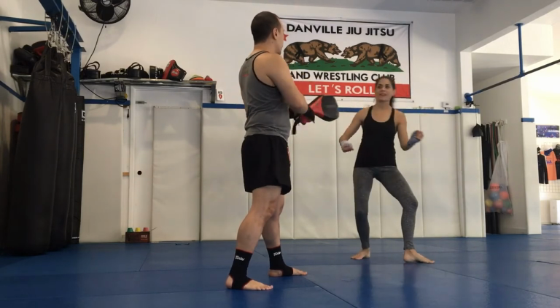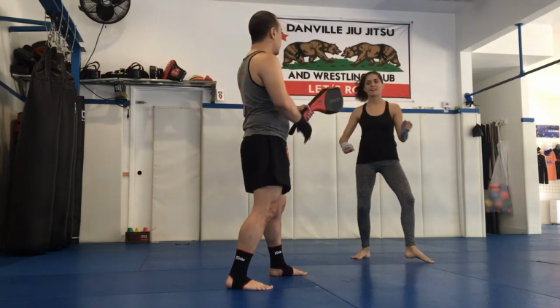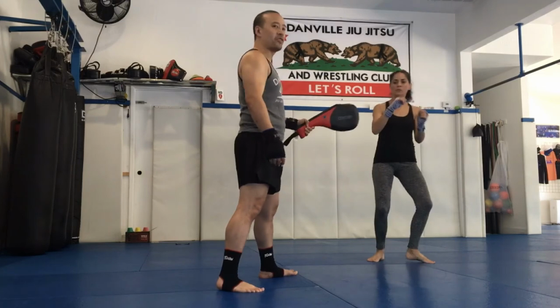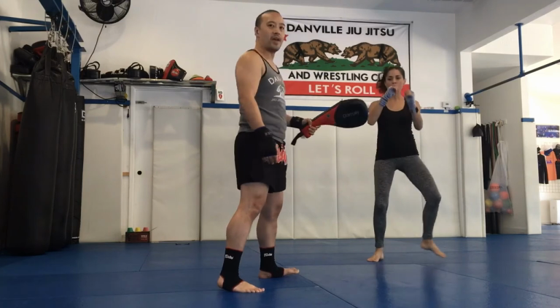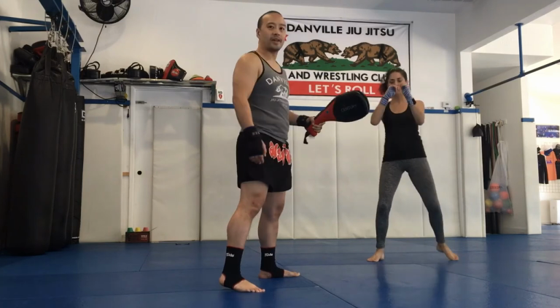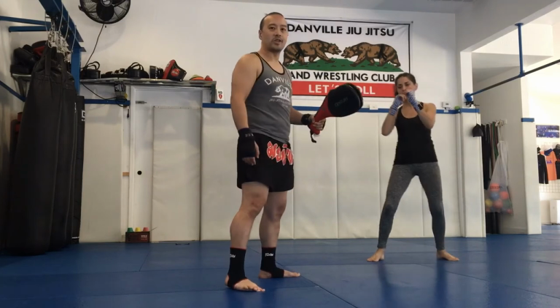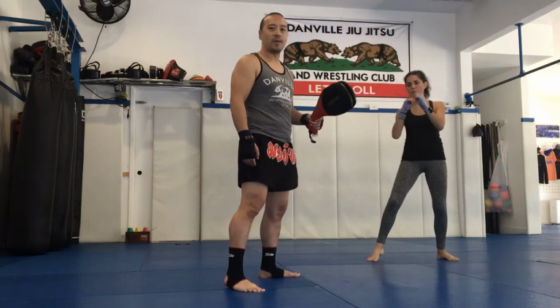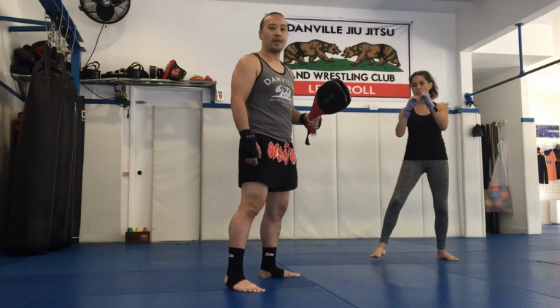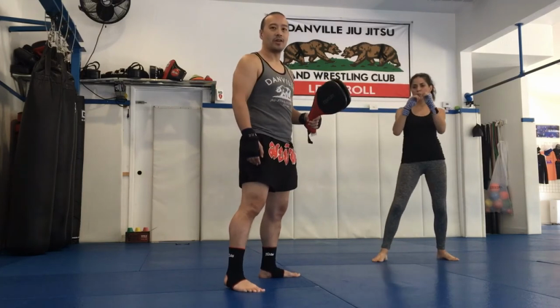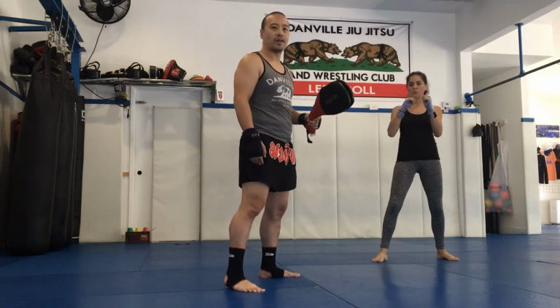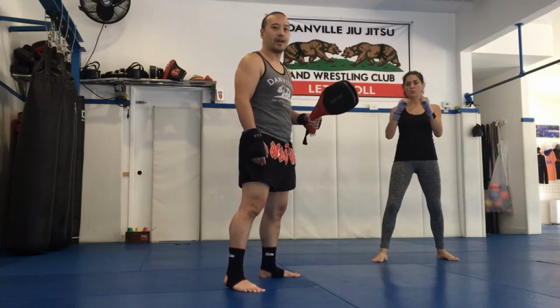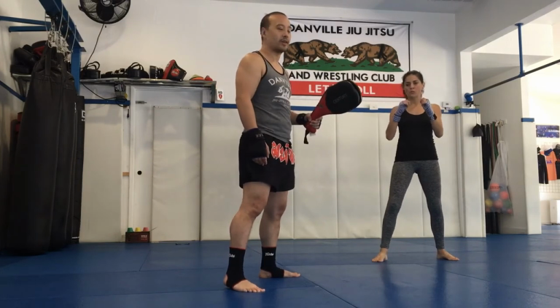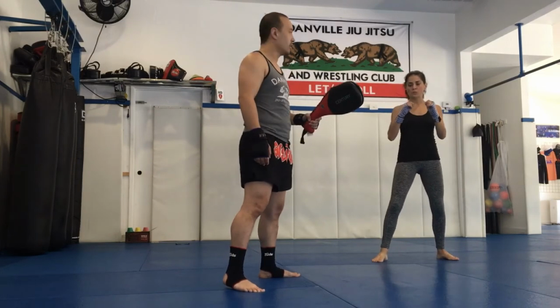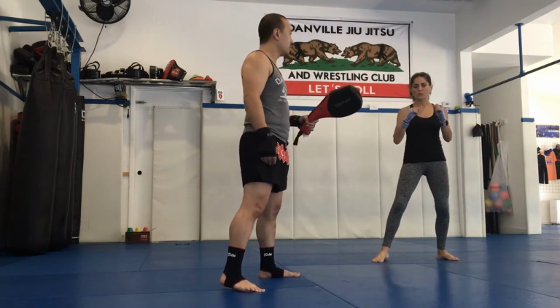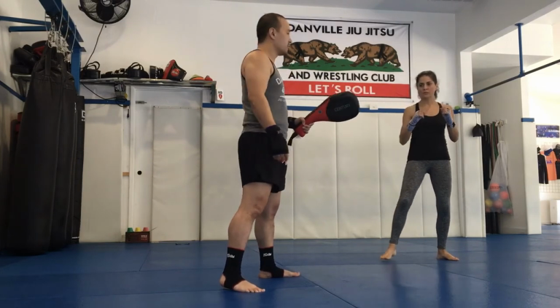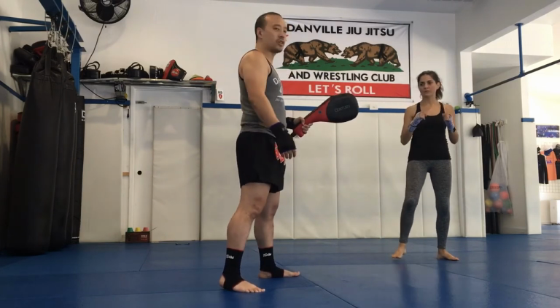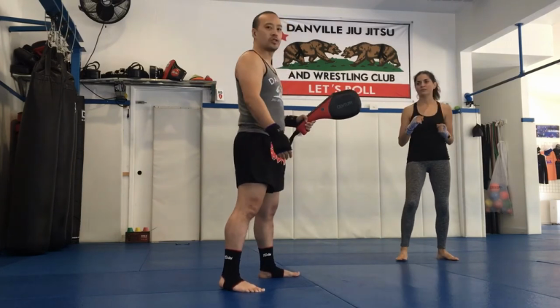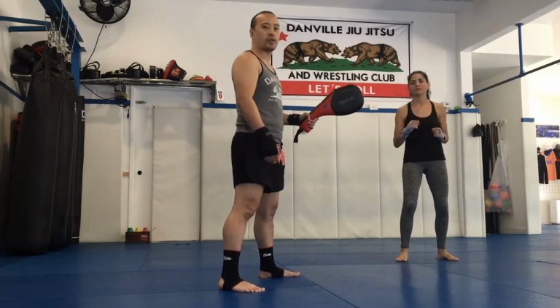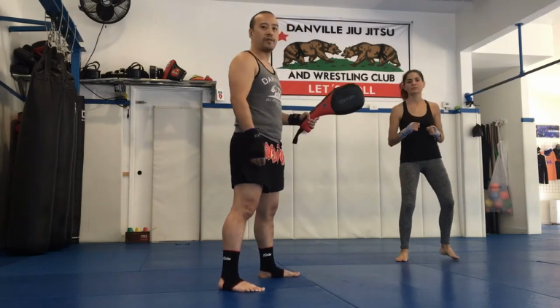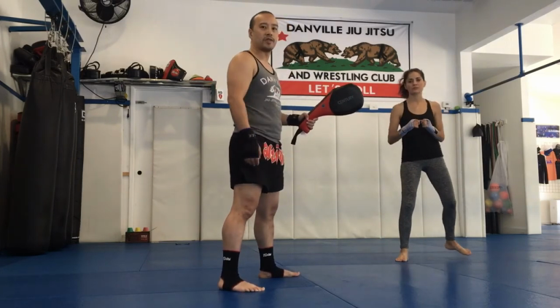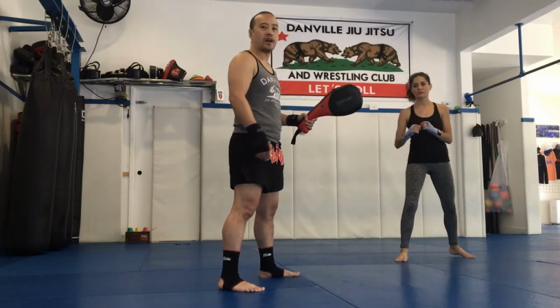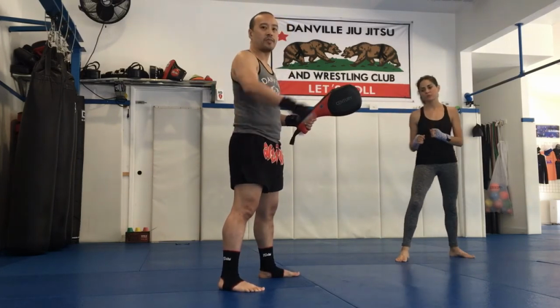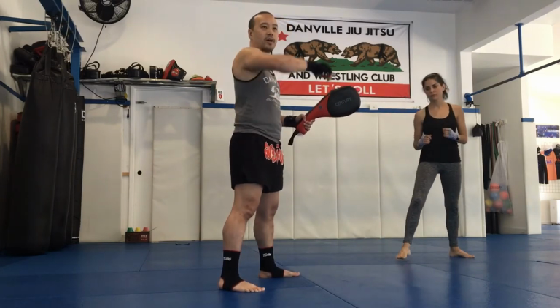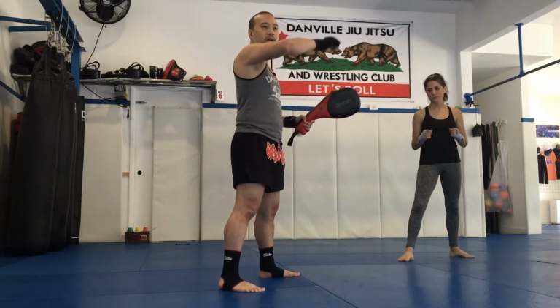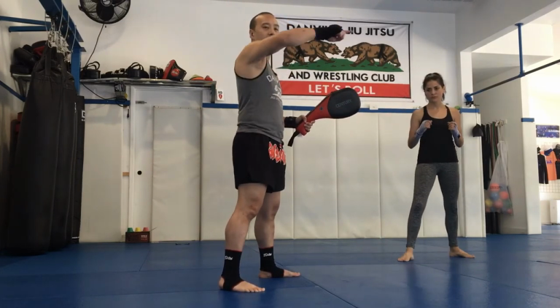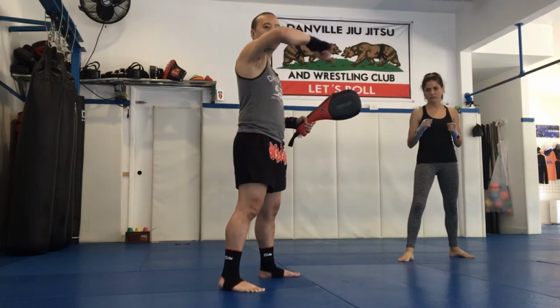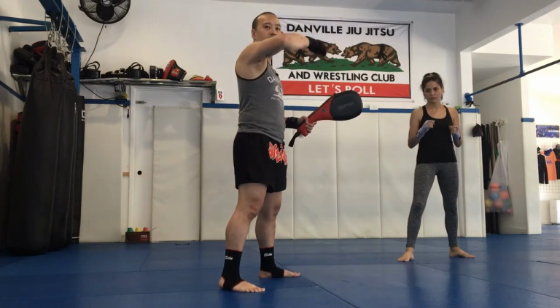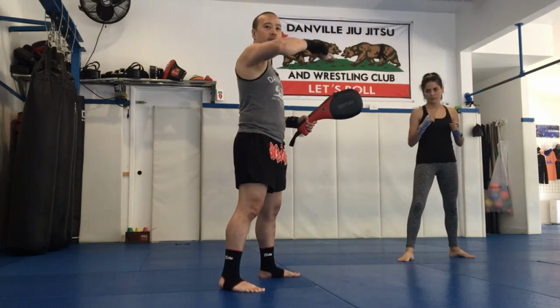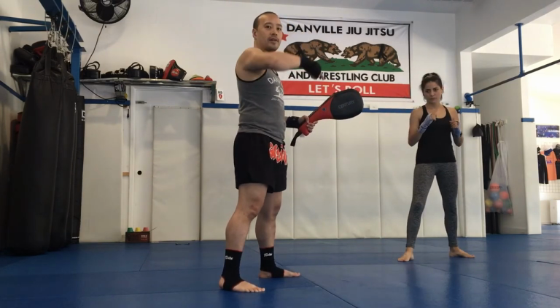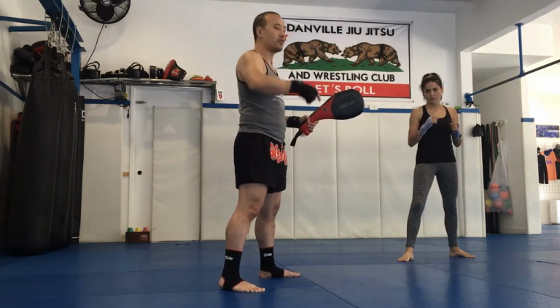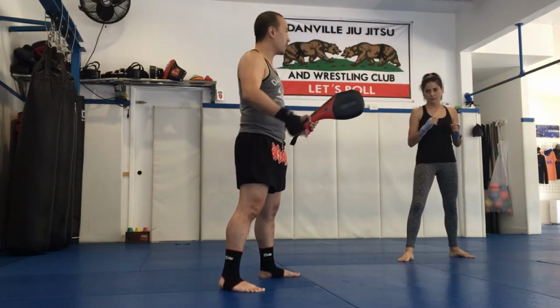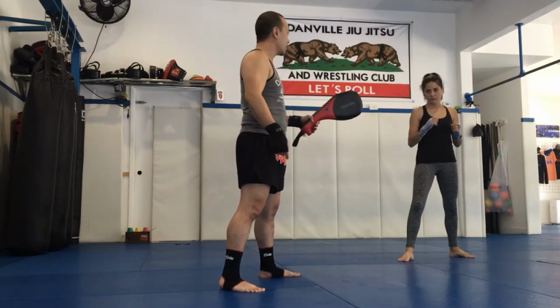And to make it a spinning hook kick, she can start off in Southclaw and step around into it.